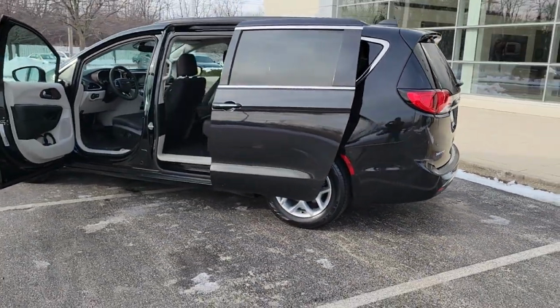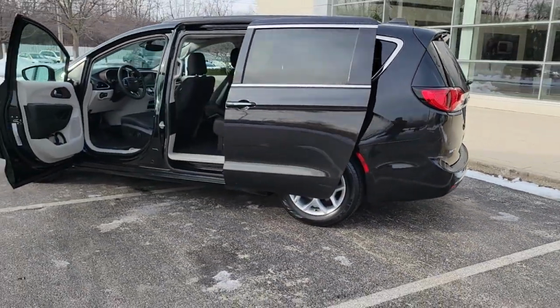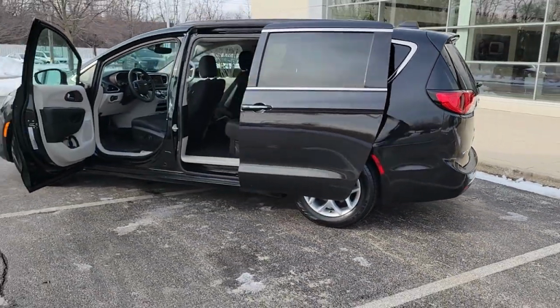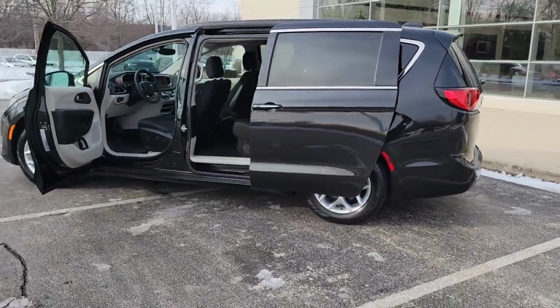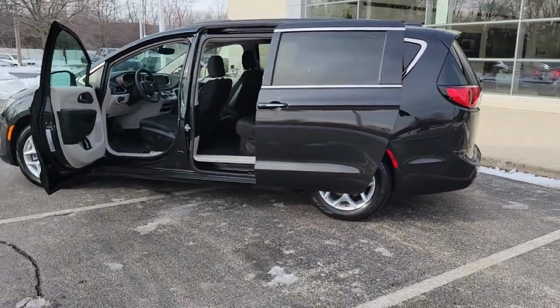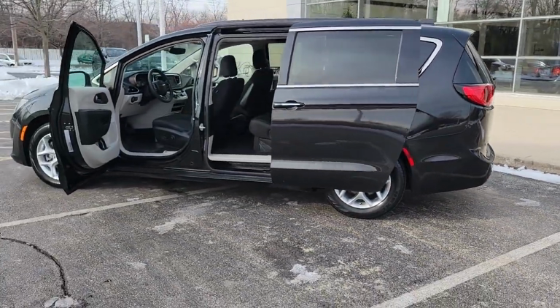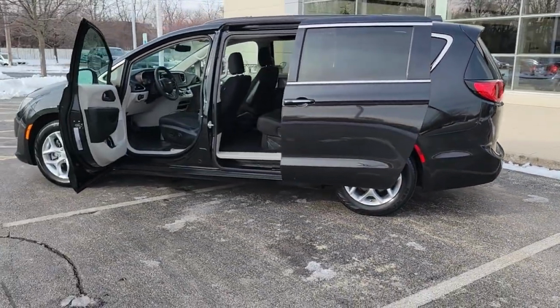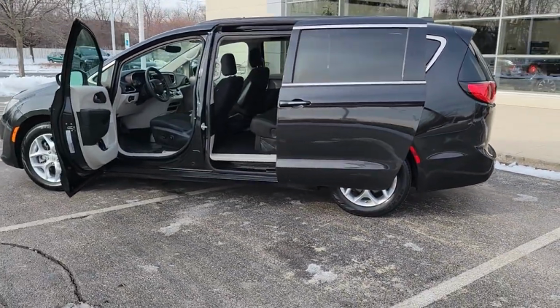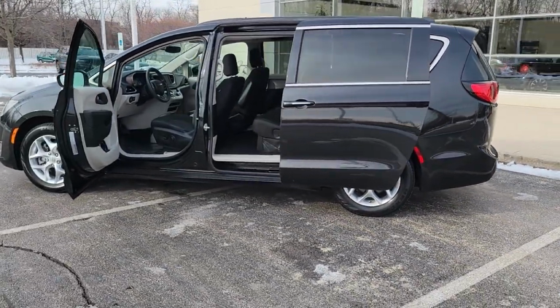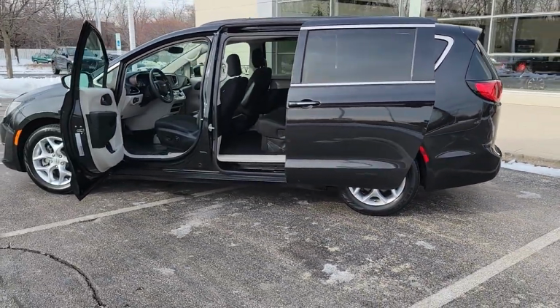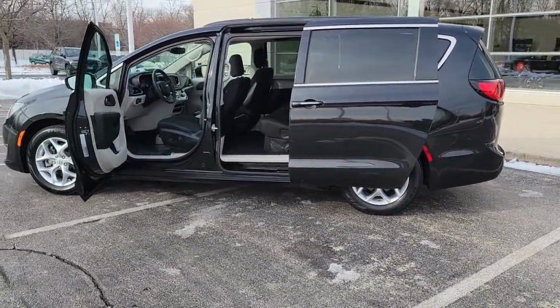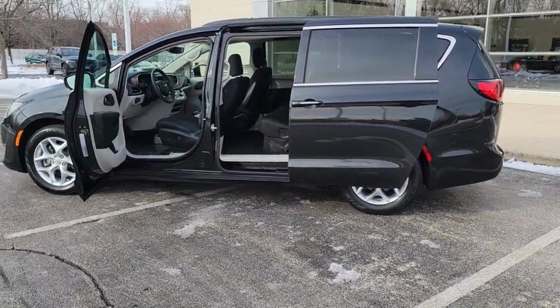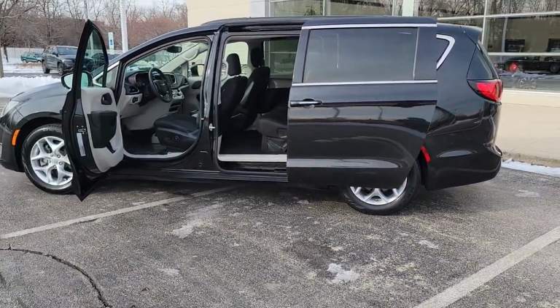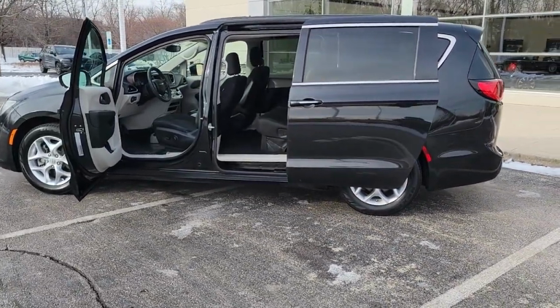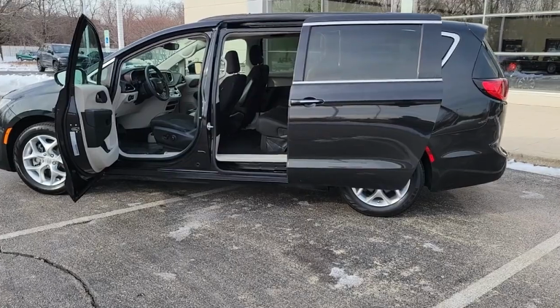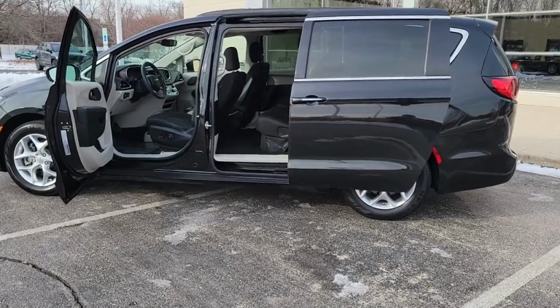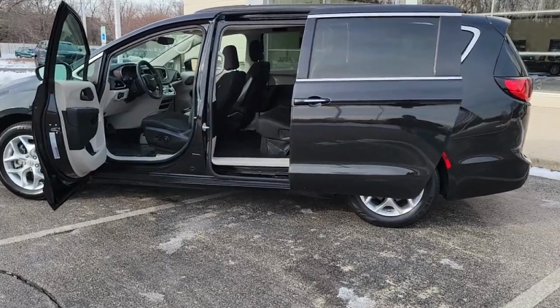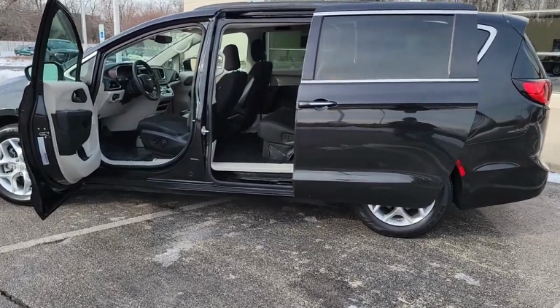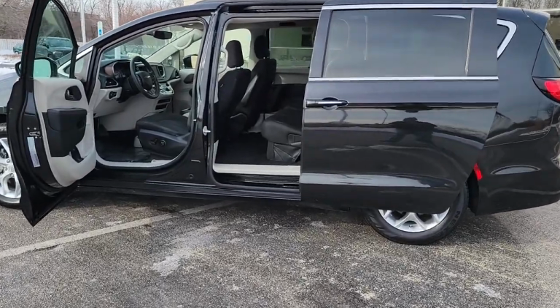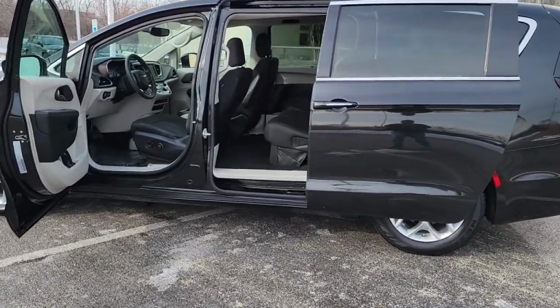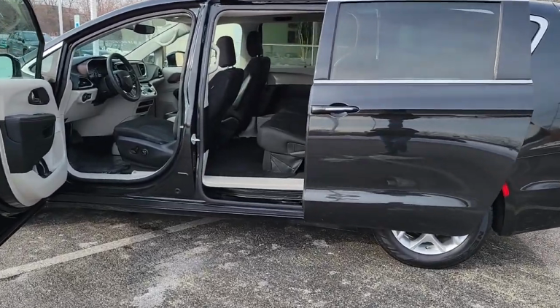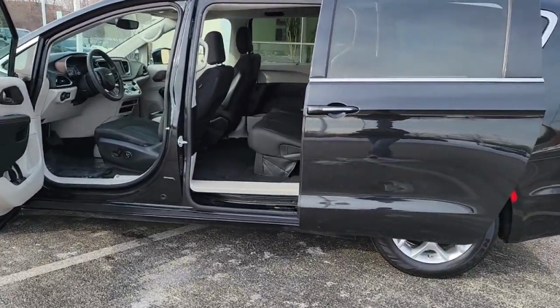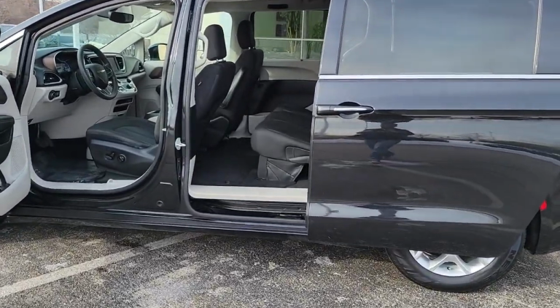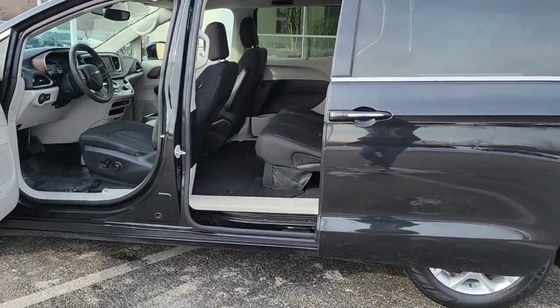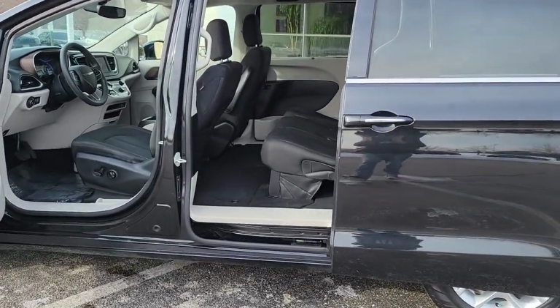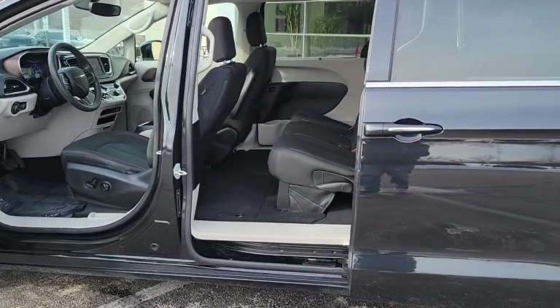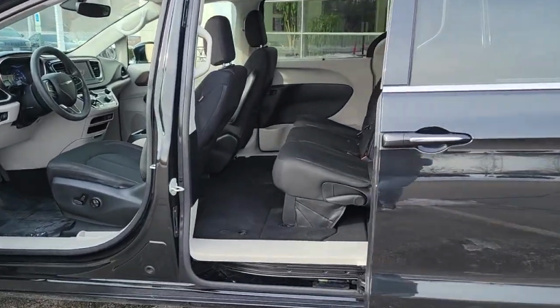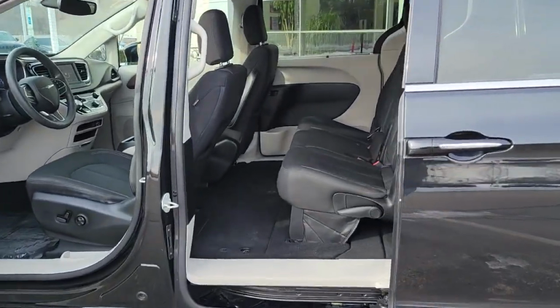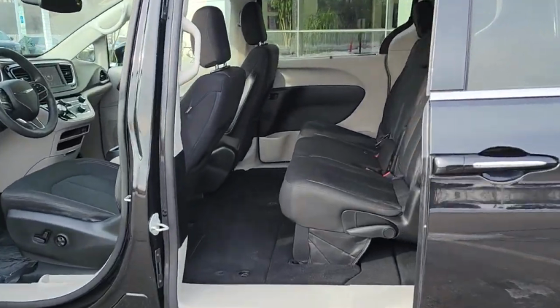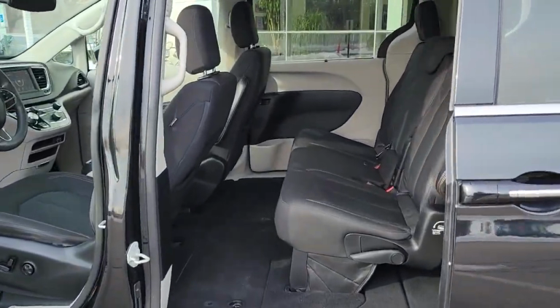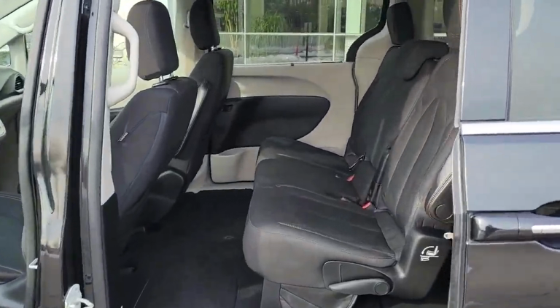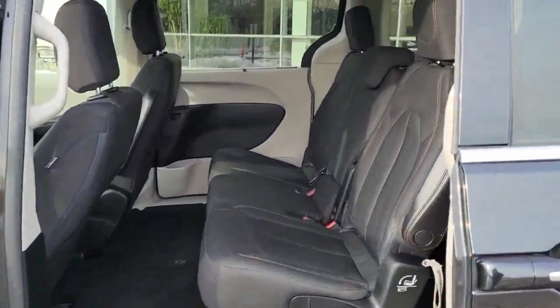It's so enjoyable to drive, you might forget it's a minivan. Take the Pacifica out for a drive and see for yourself.